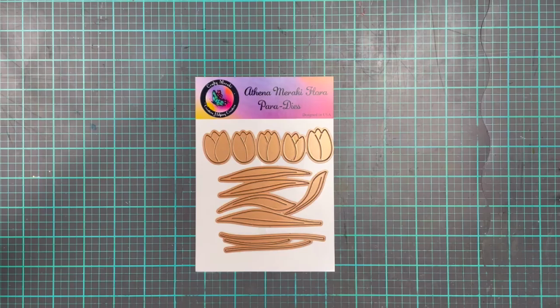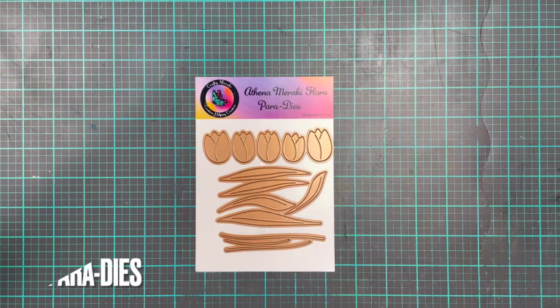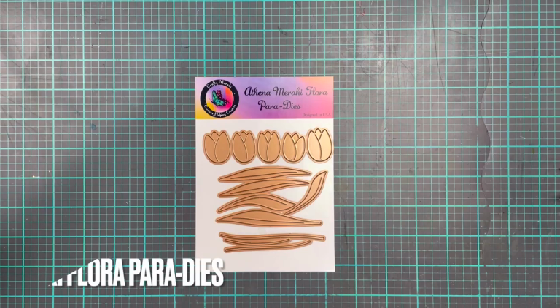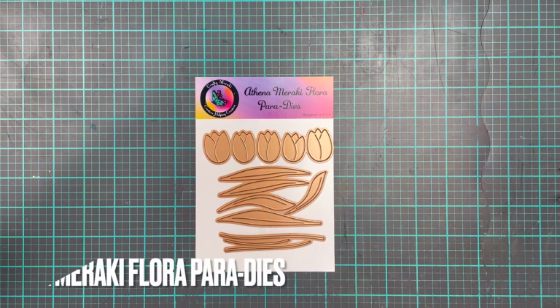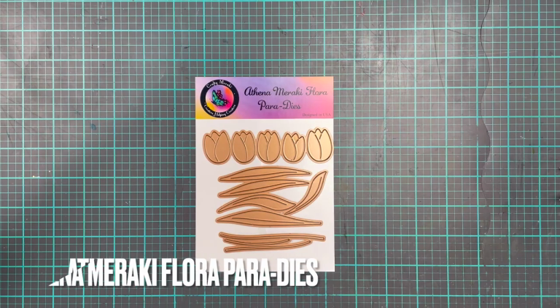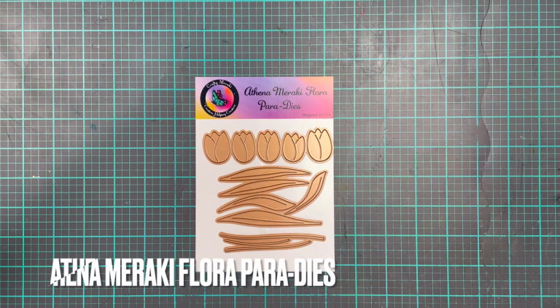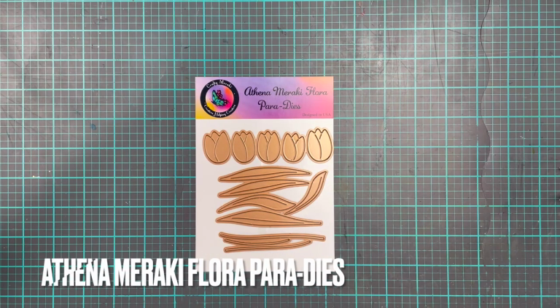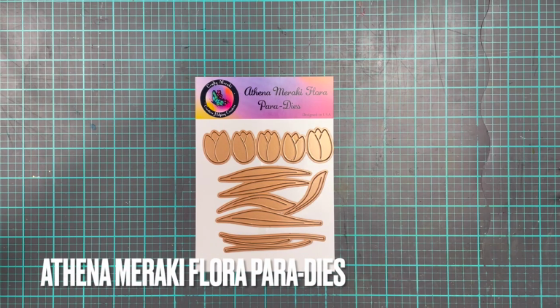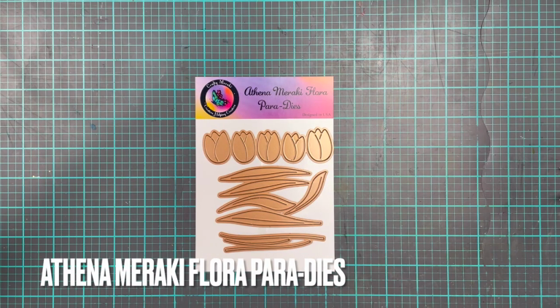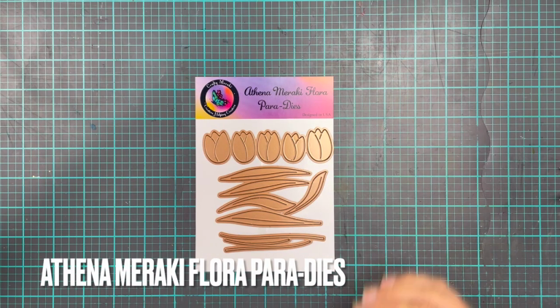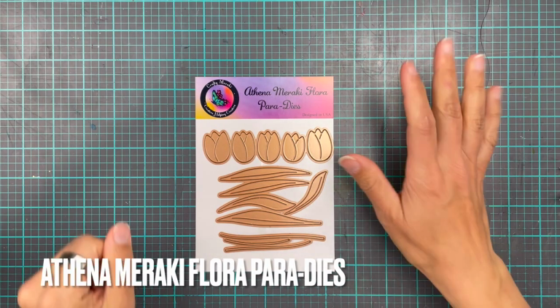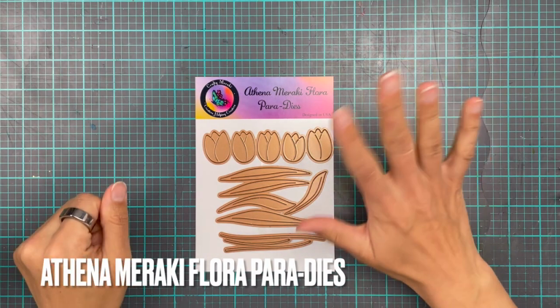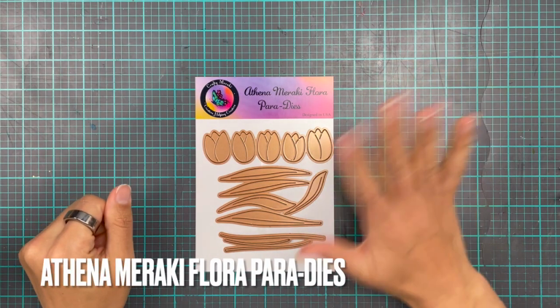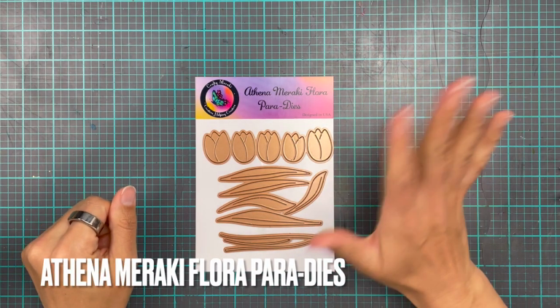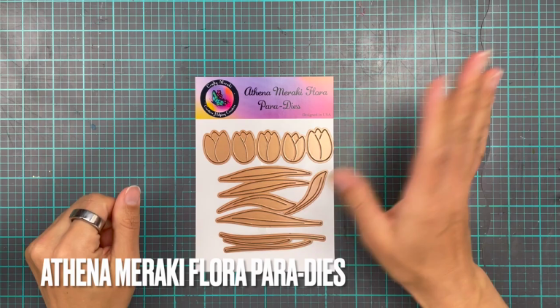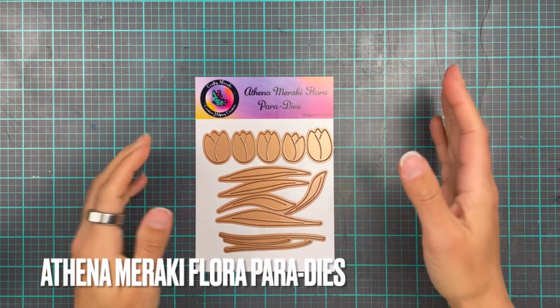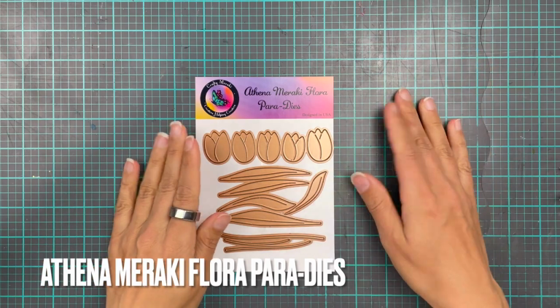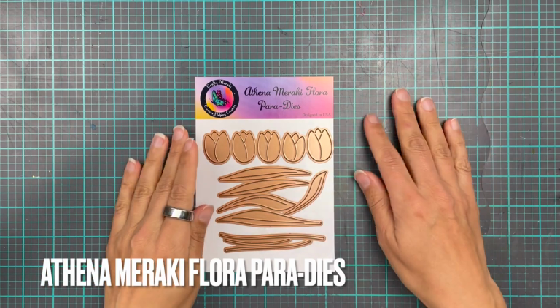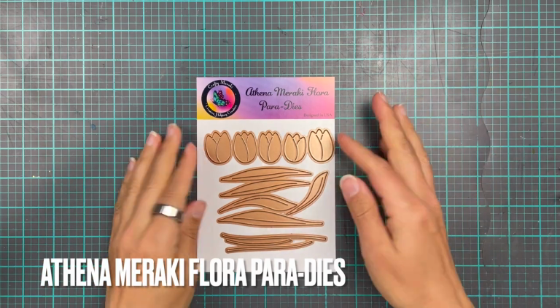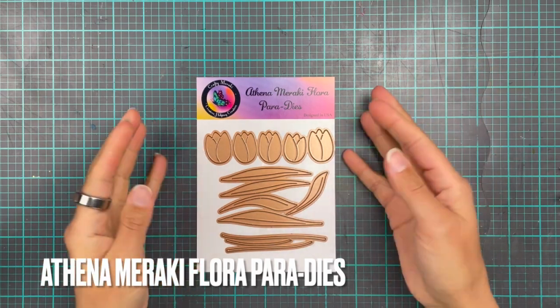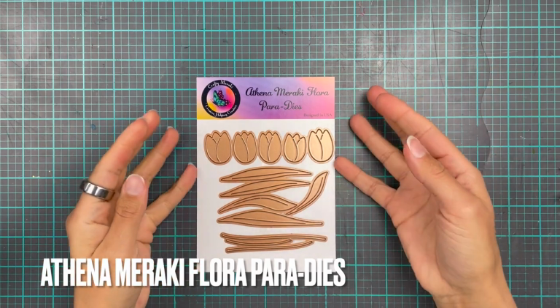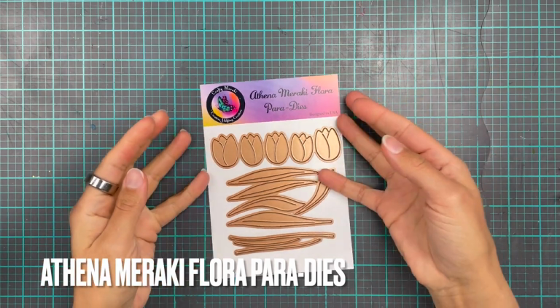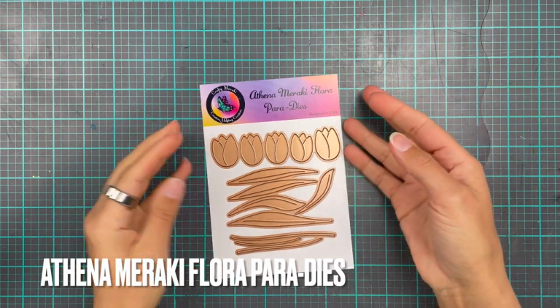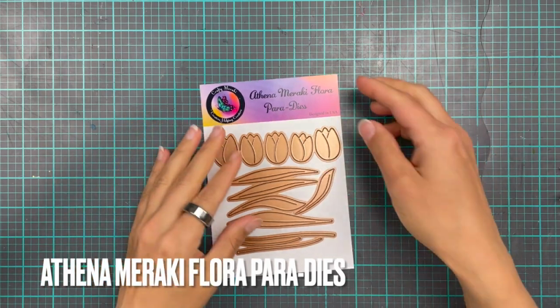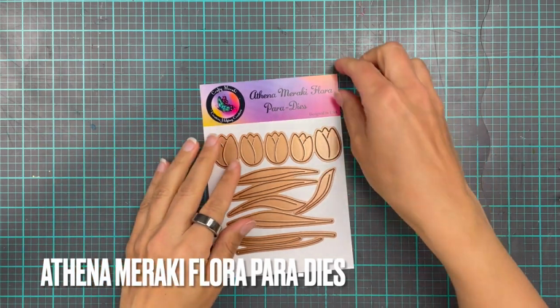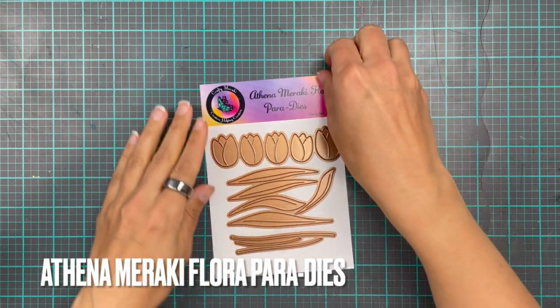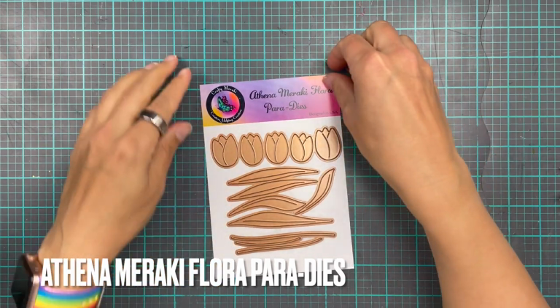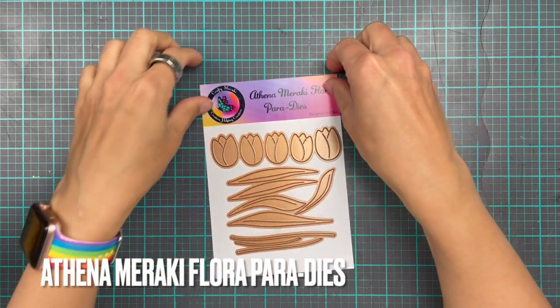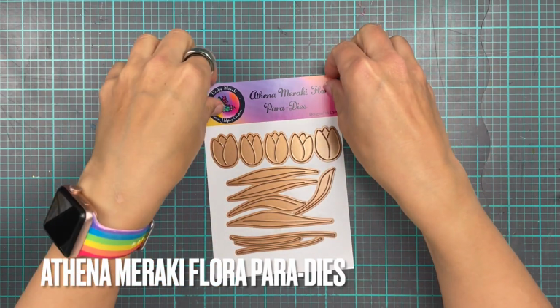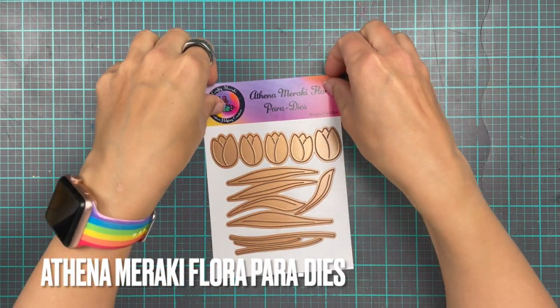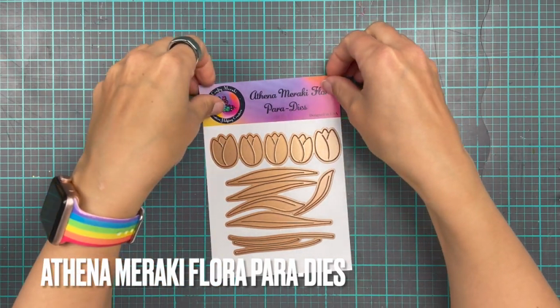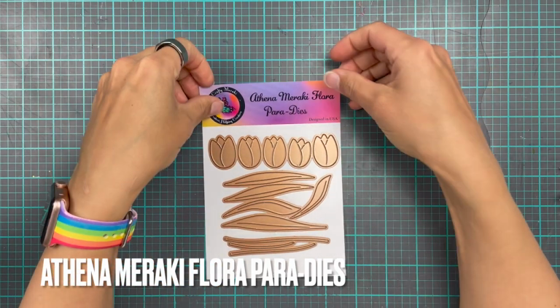Hi everyone, it's Erika back on the Crafty Meraki YouTube channel and today we're going to make some tulips.